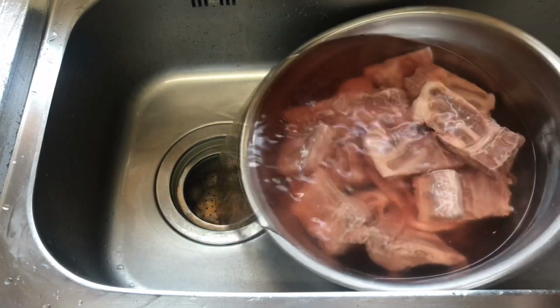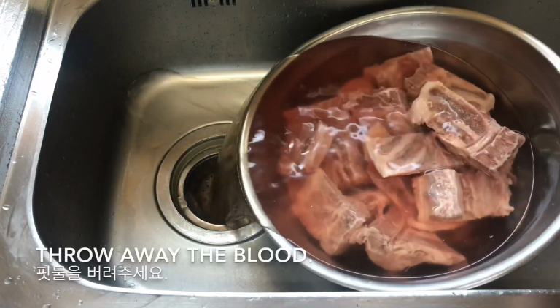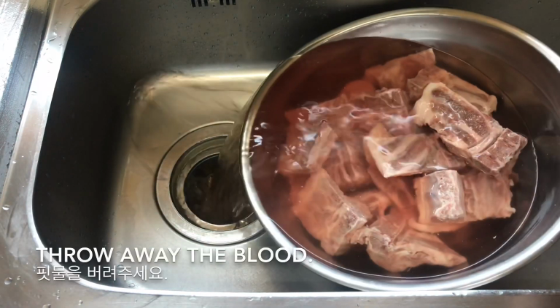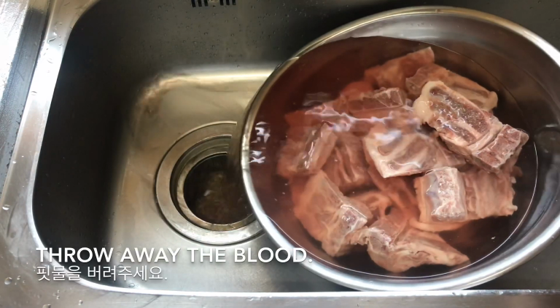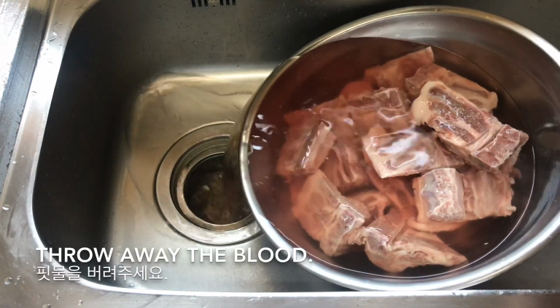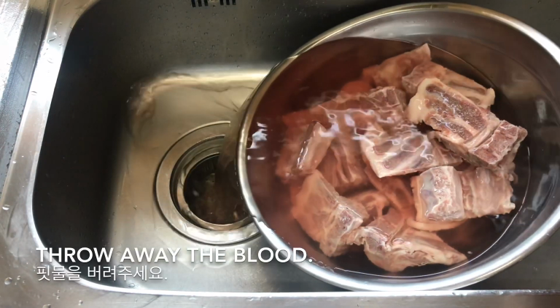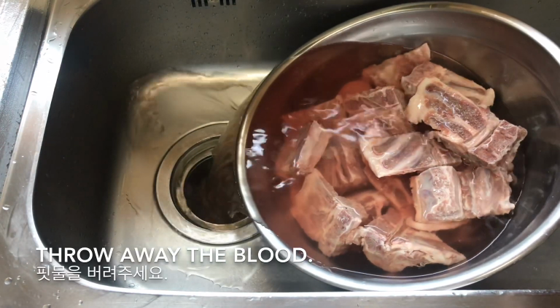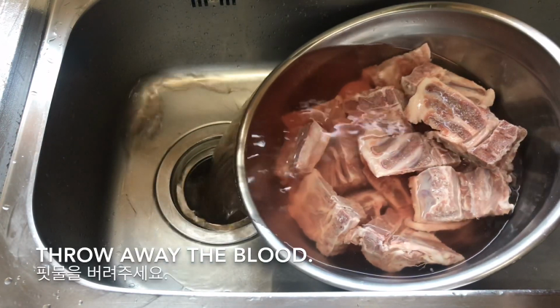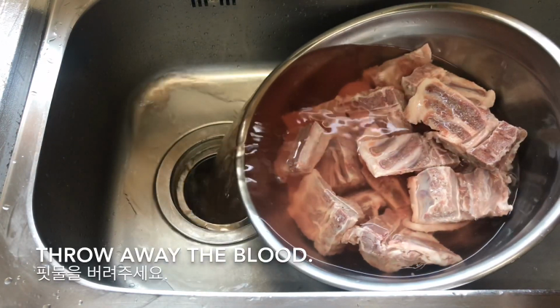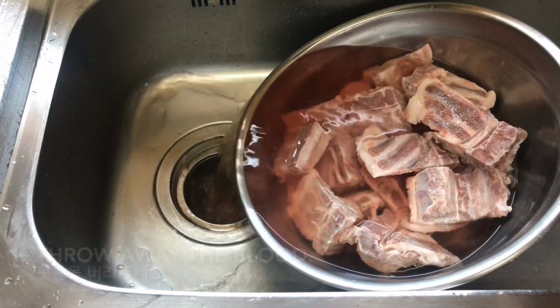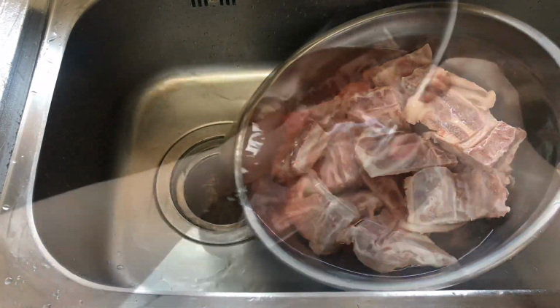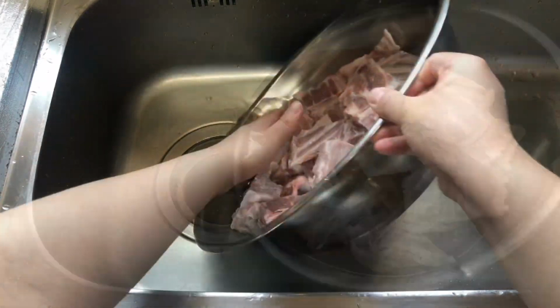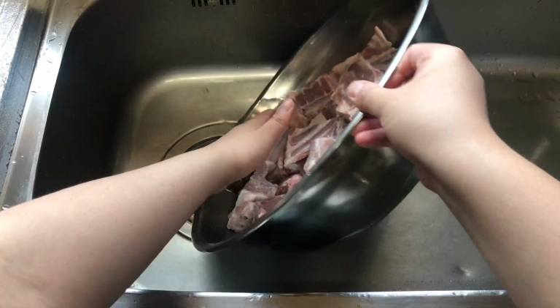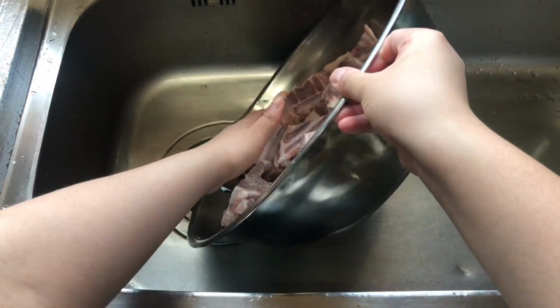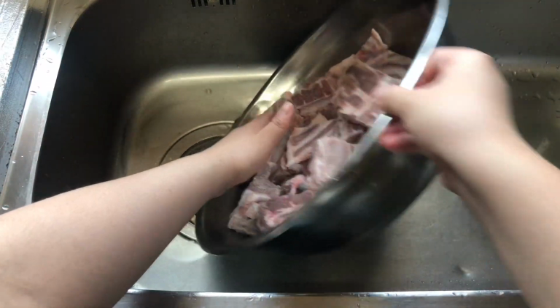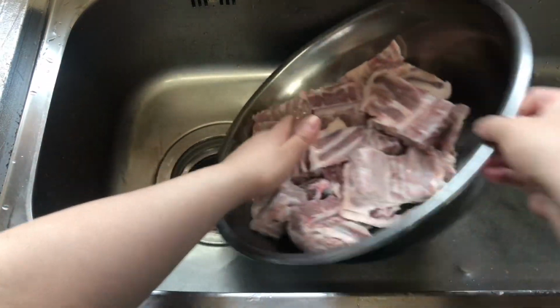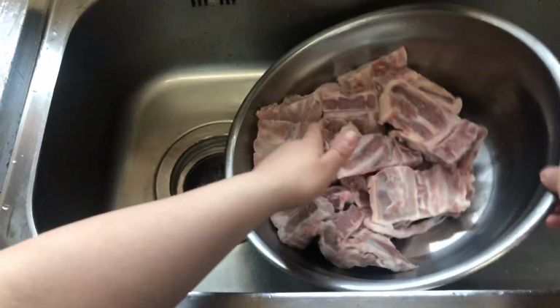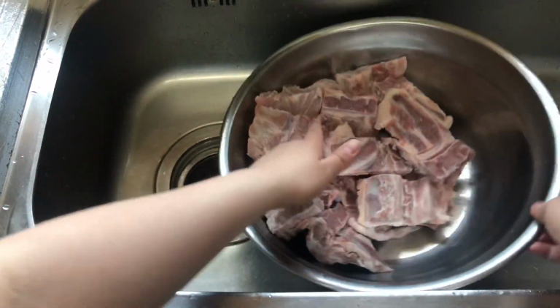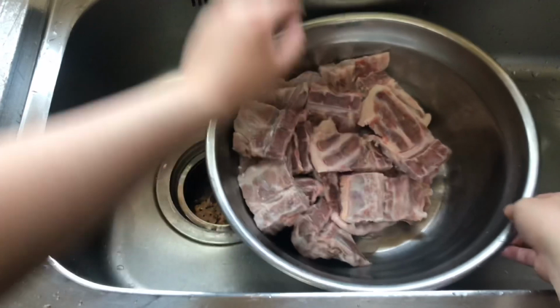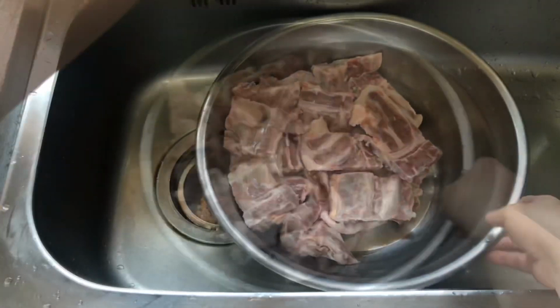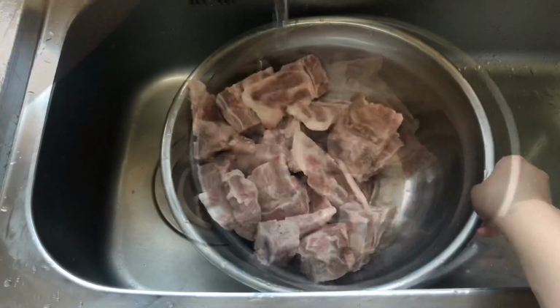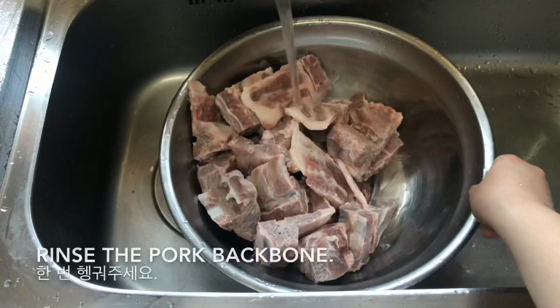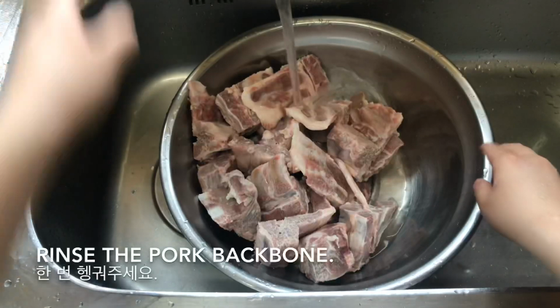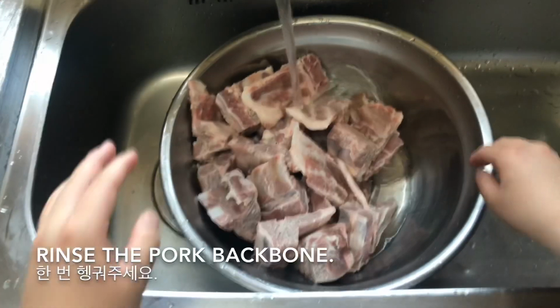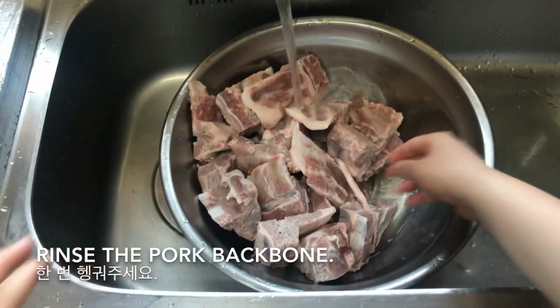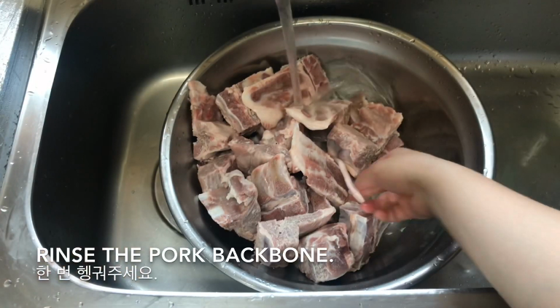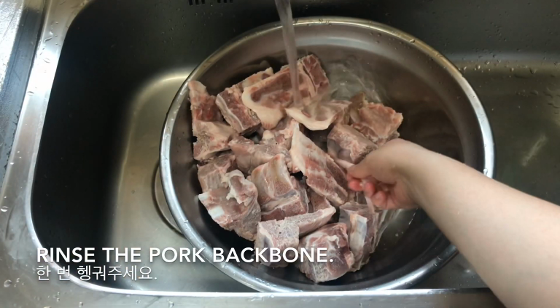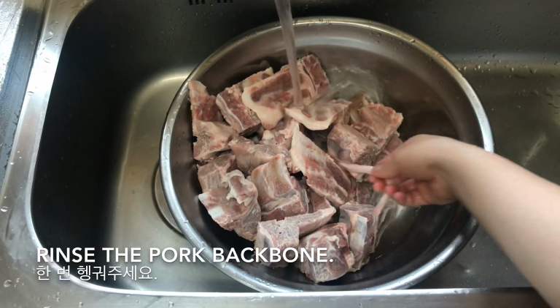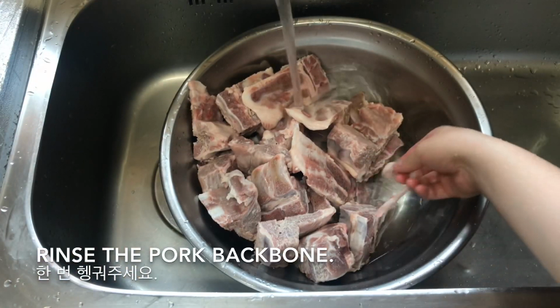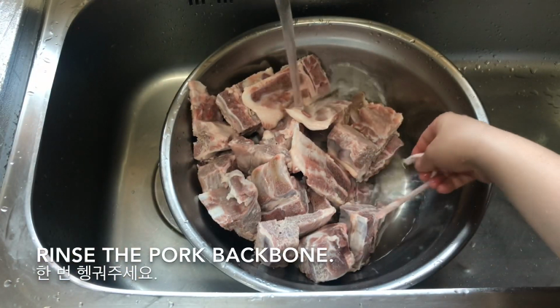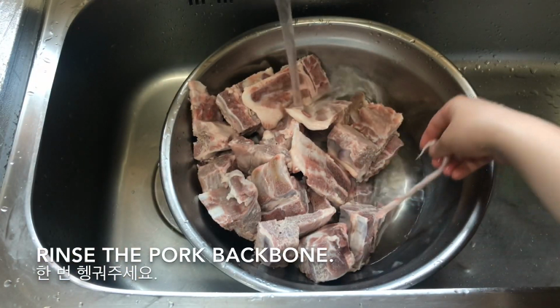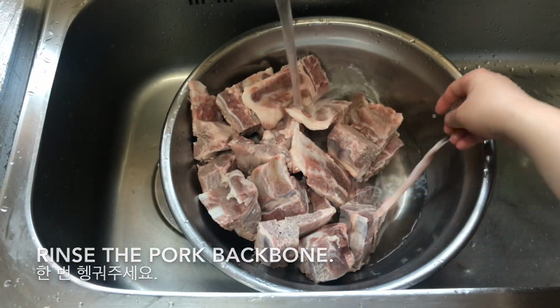I'm going to add the egg. Add the egg. I'm going to let the rice in.